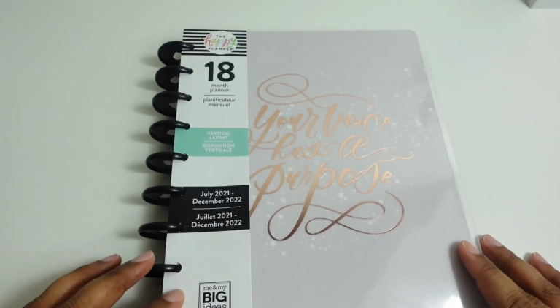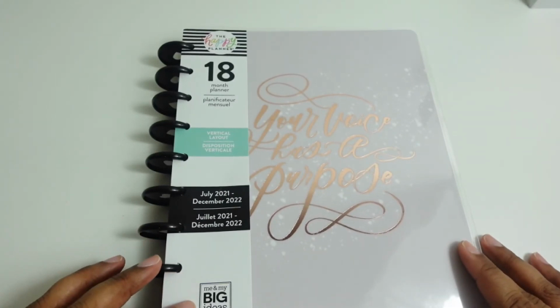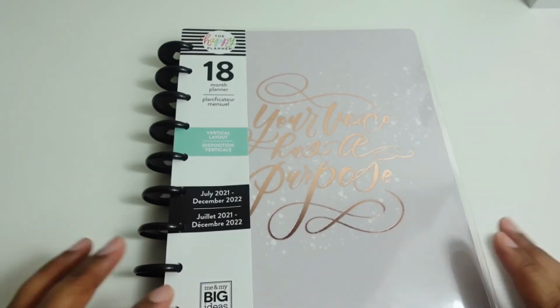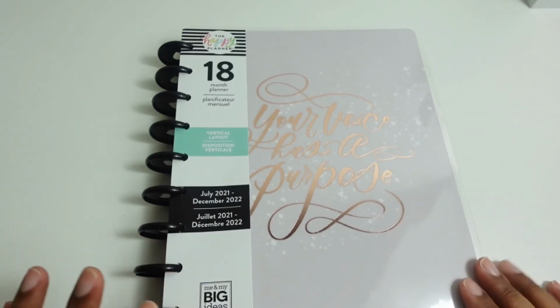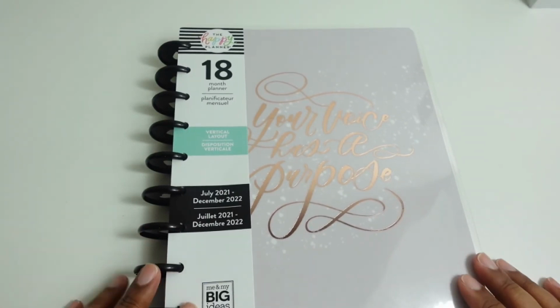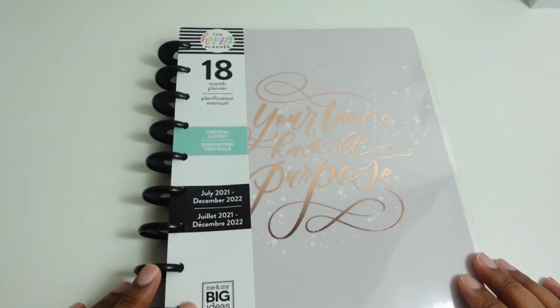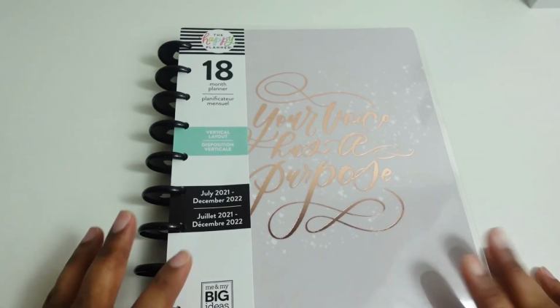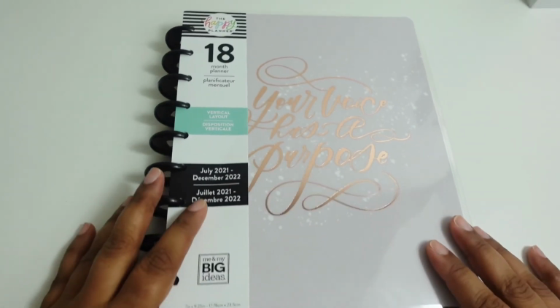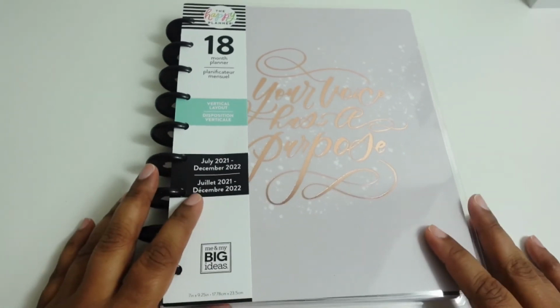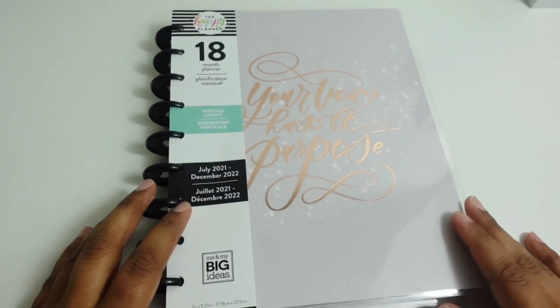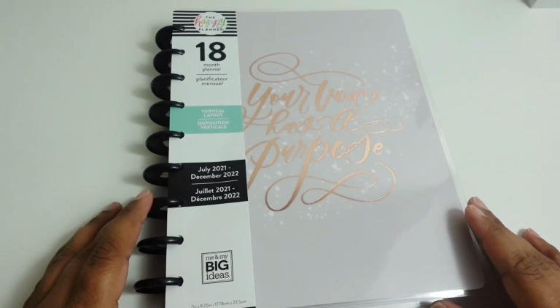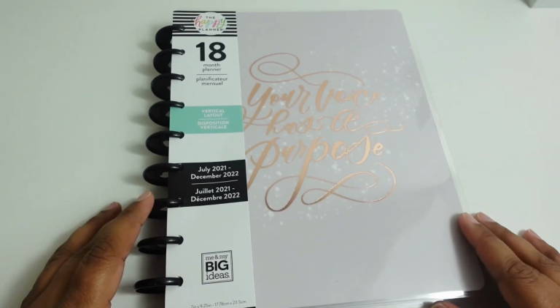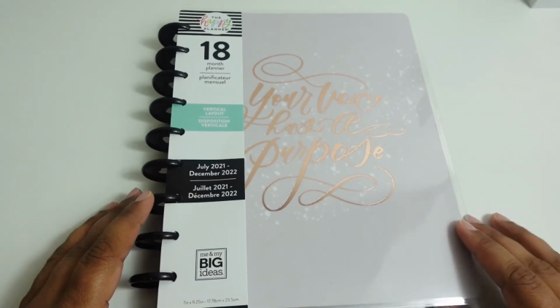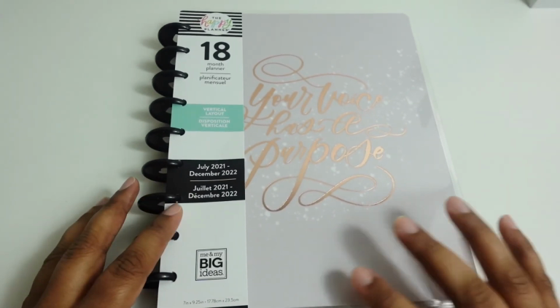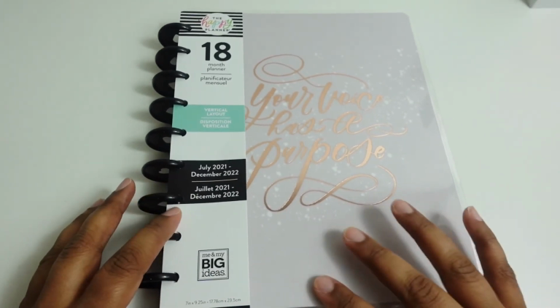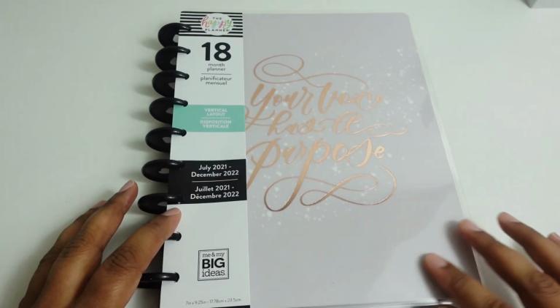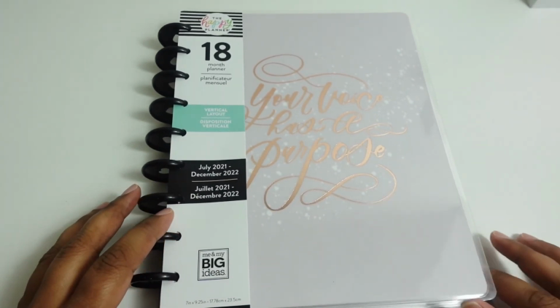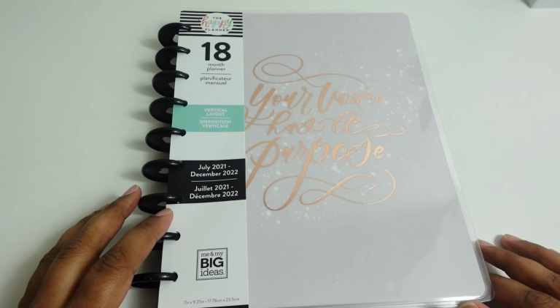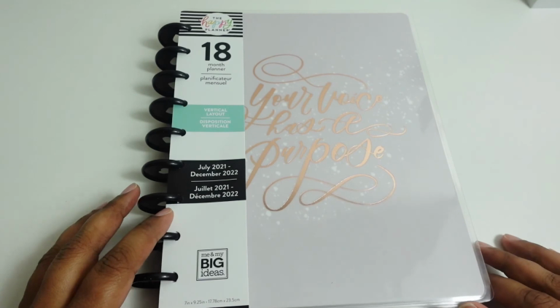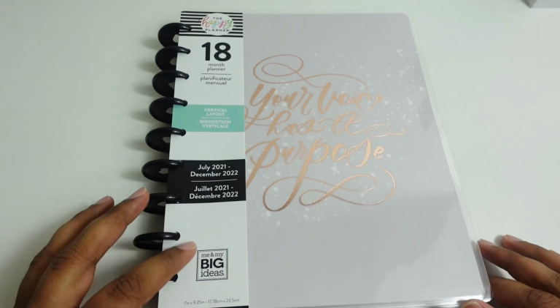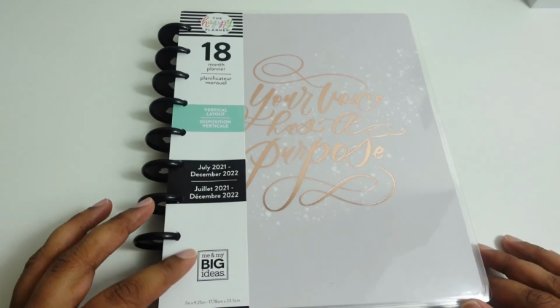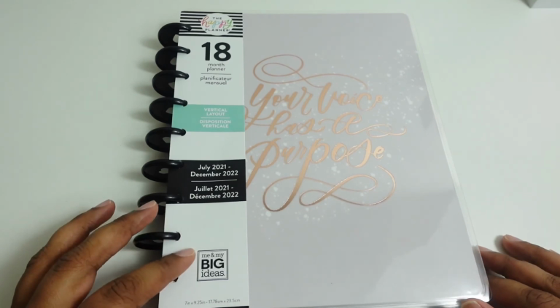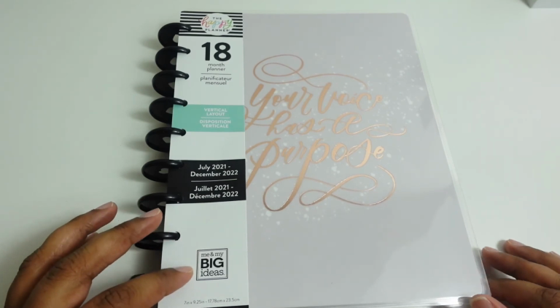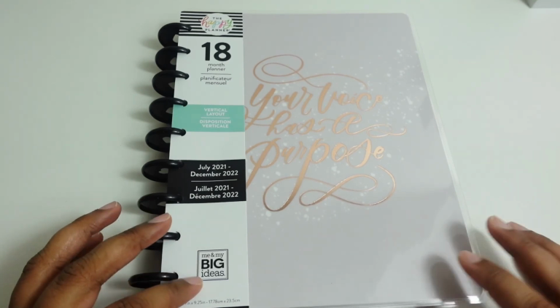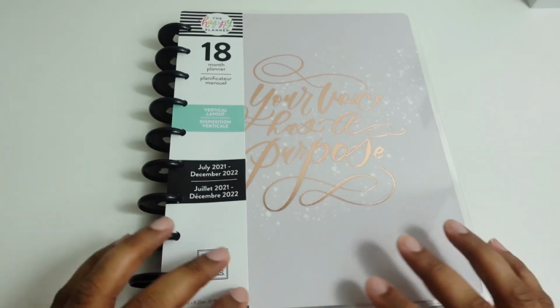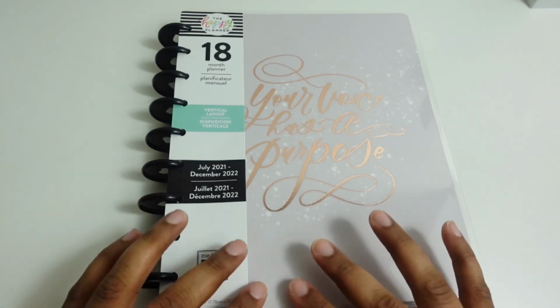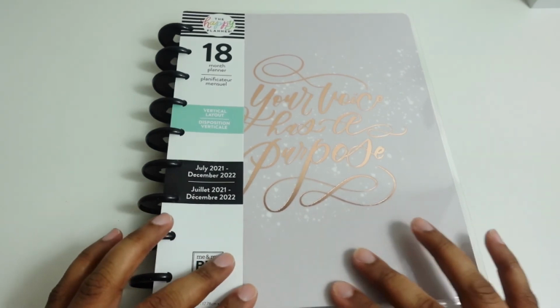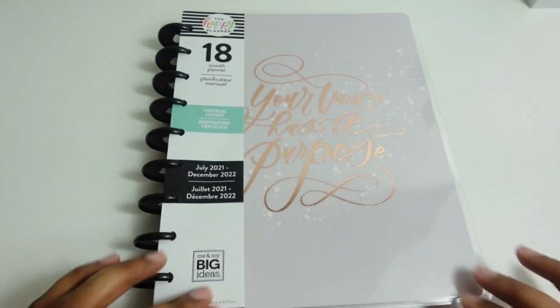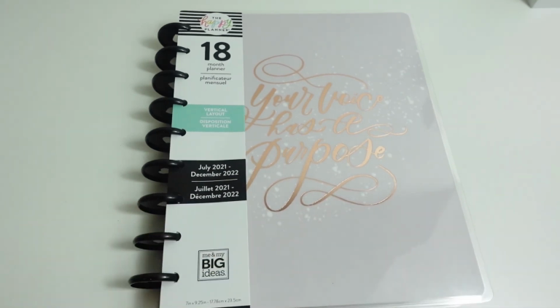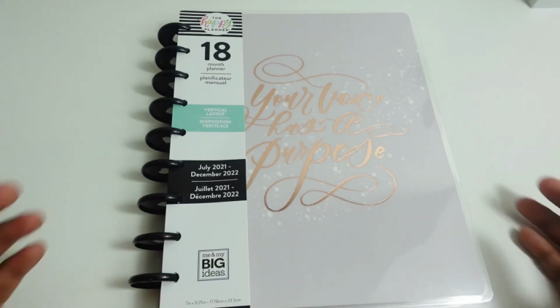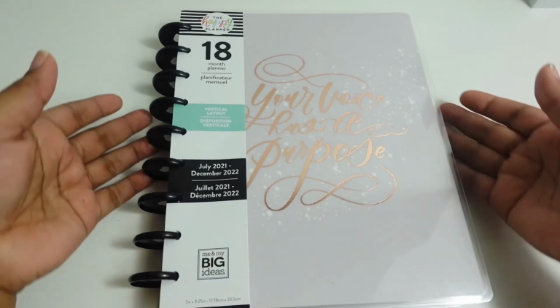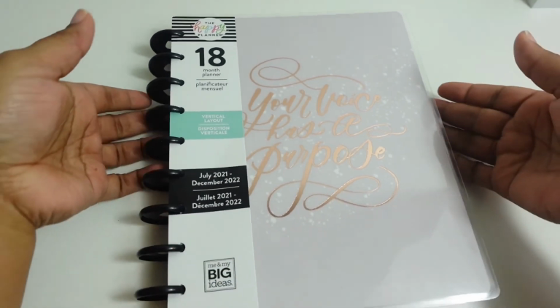This channel is new, so if you would please go ahead and hit that subscribe button, because I know we are going to be bringing you some good things in the near future. Bye!